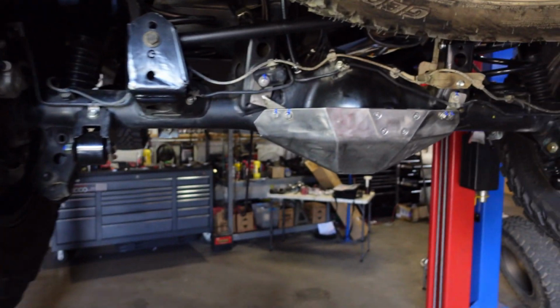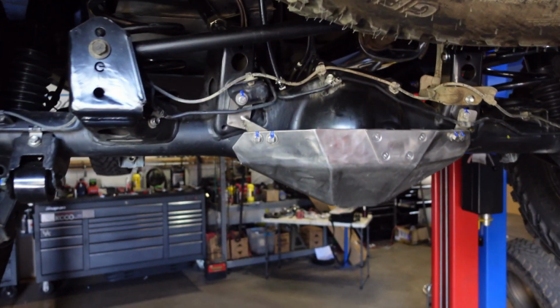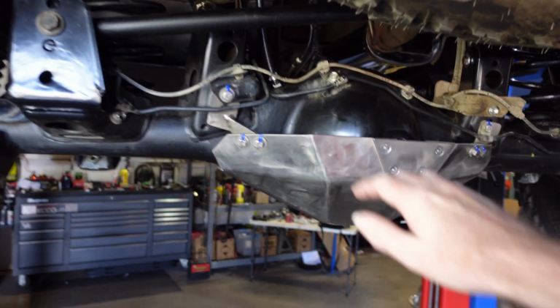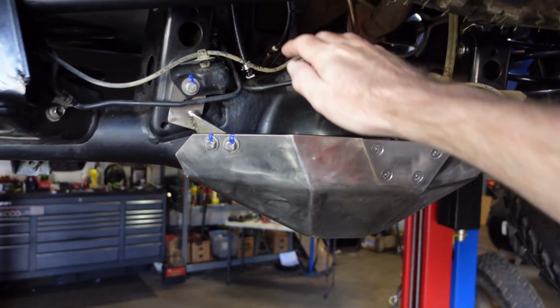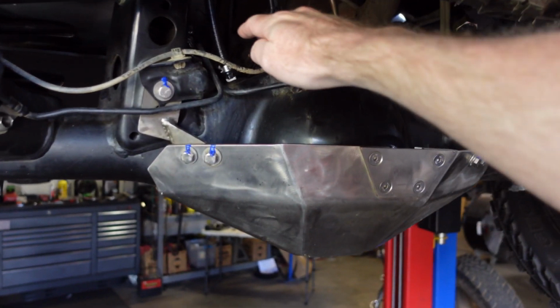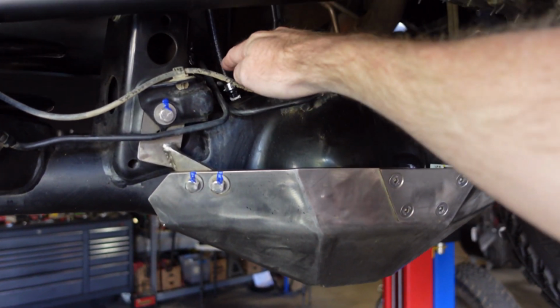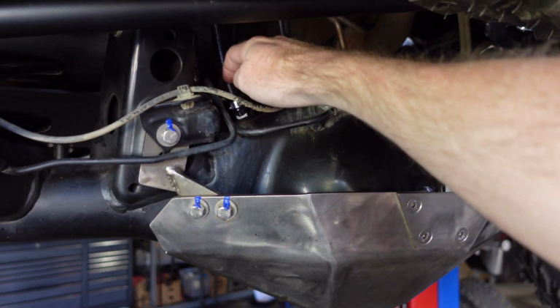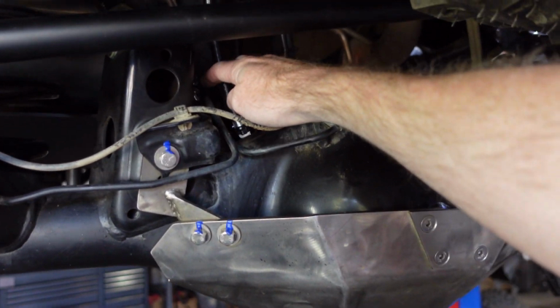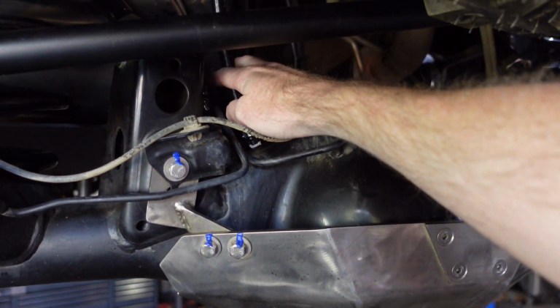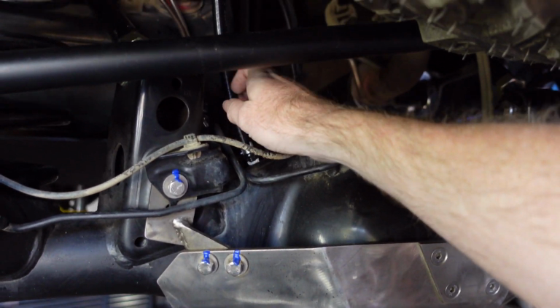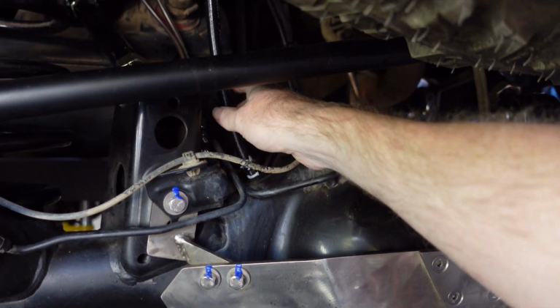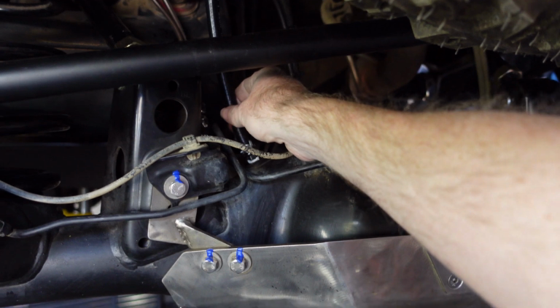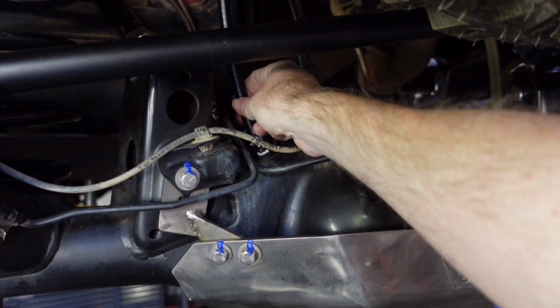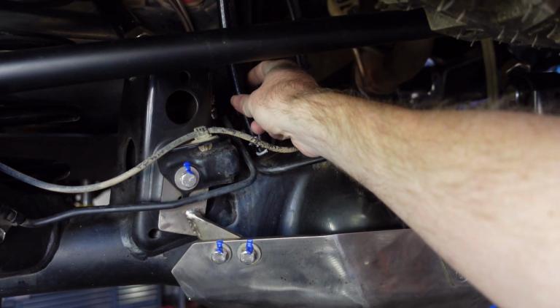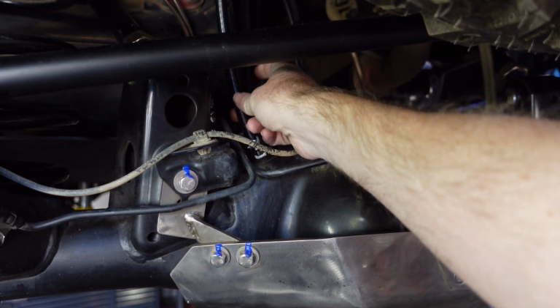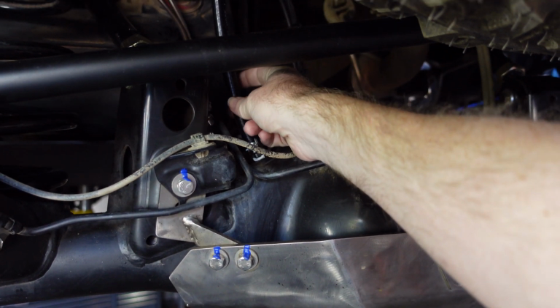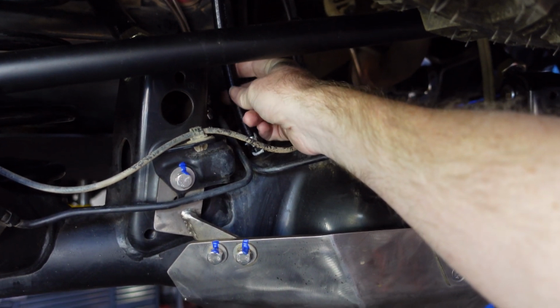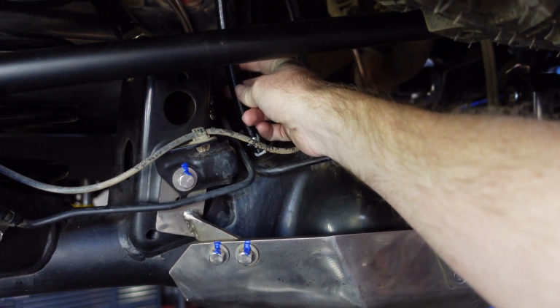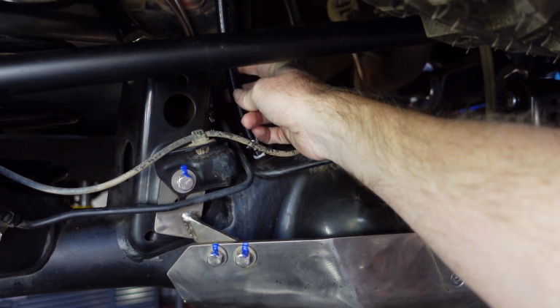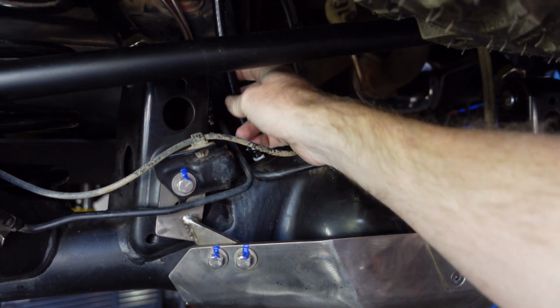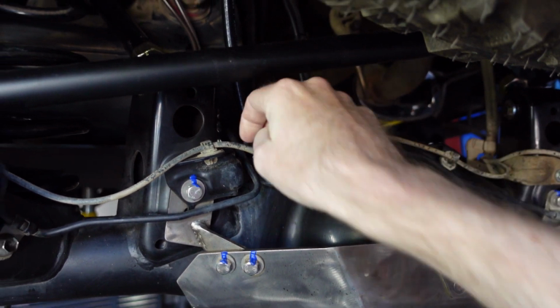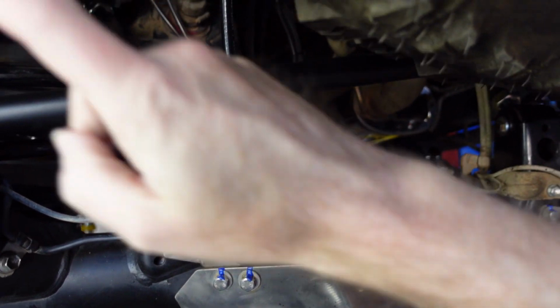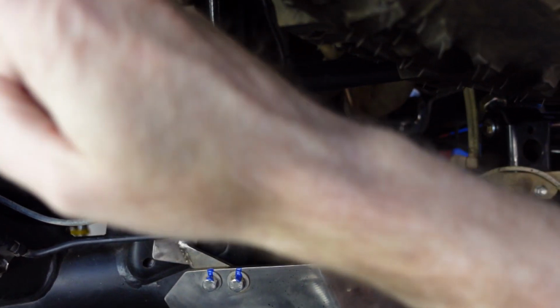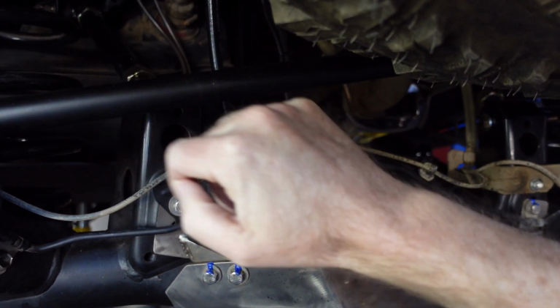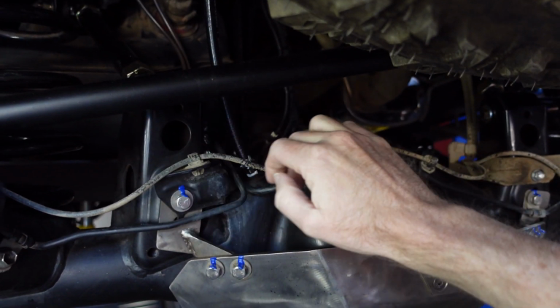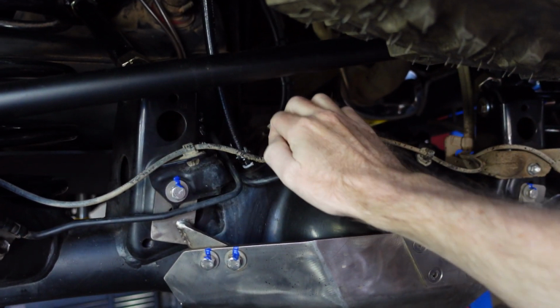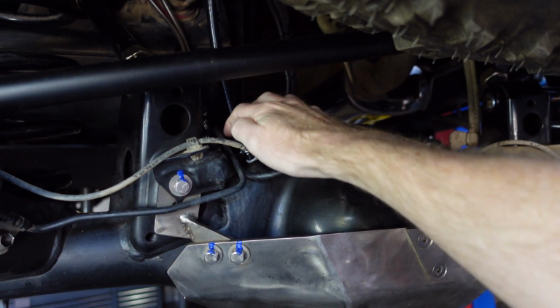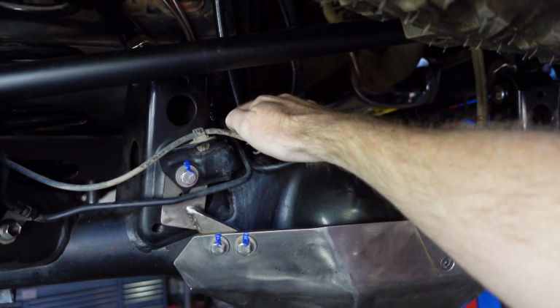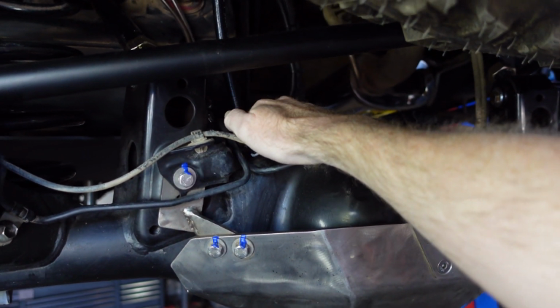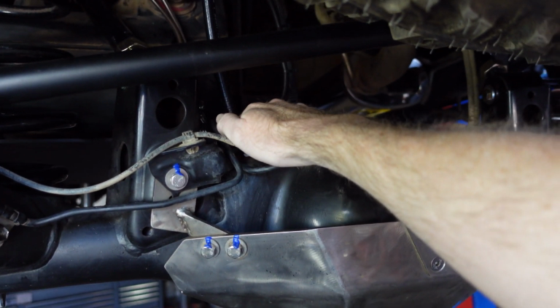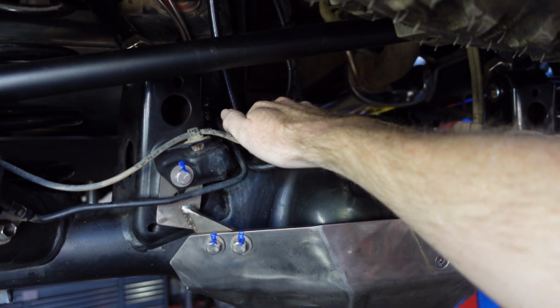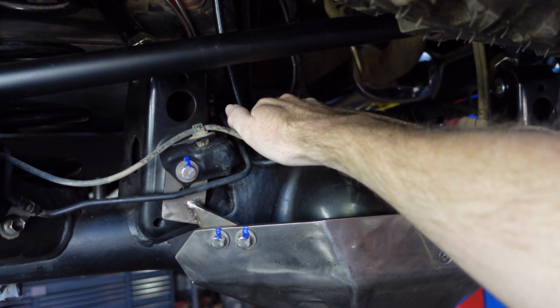The diff breather is right here. We've got that running up to right around the fuel tank up above so that it can breathe up there.